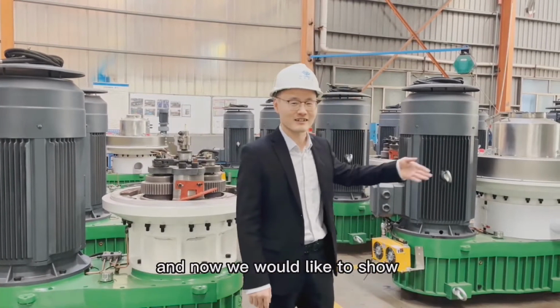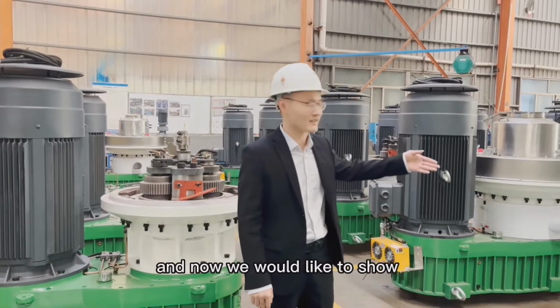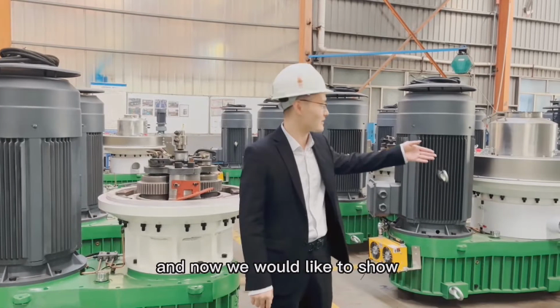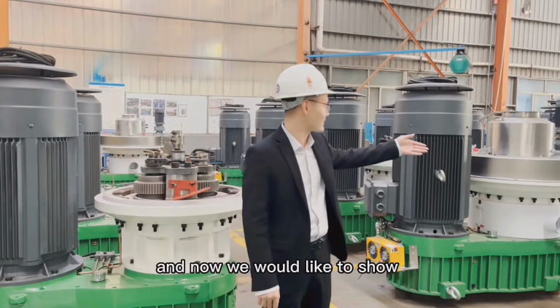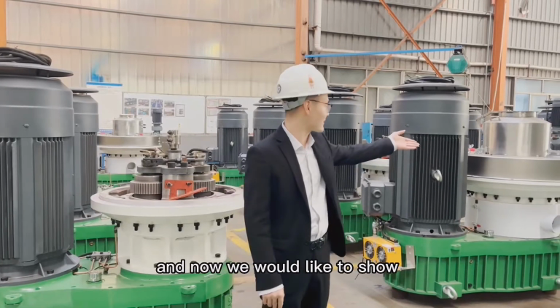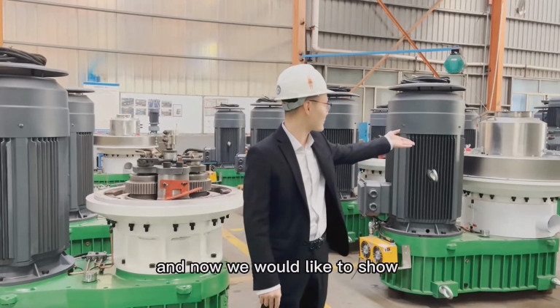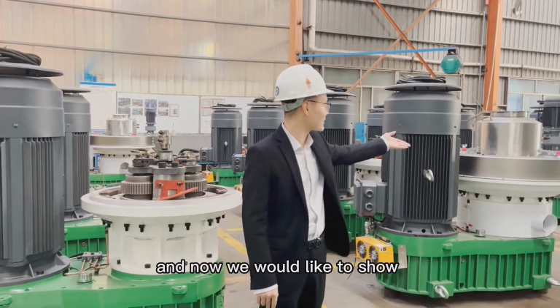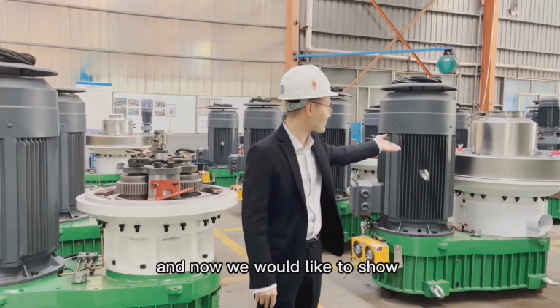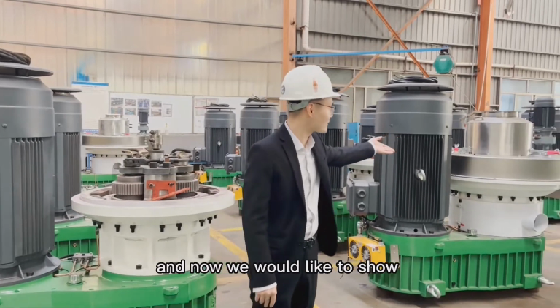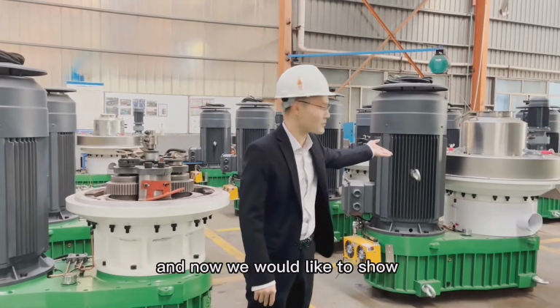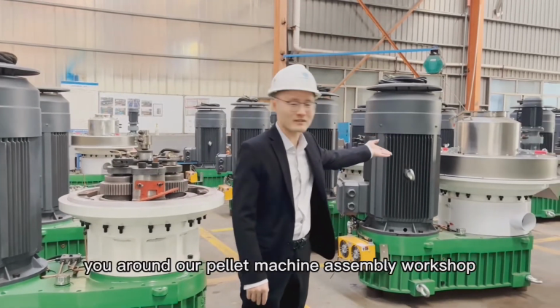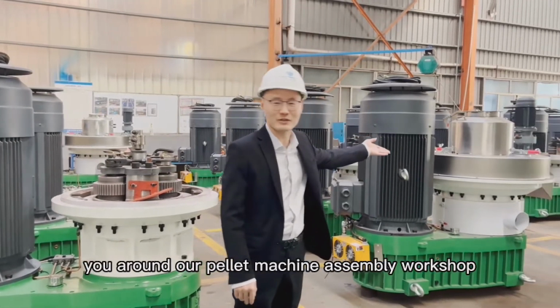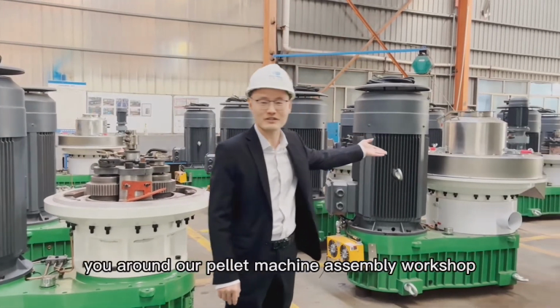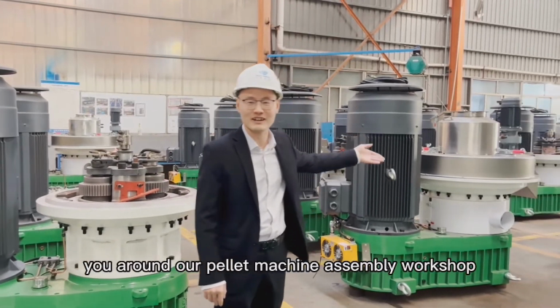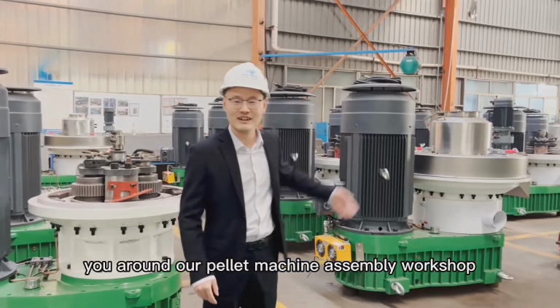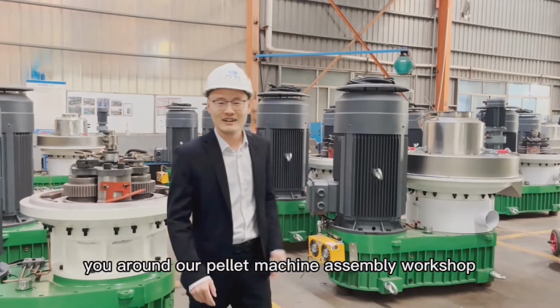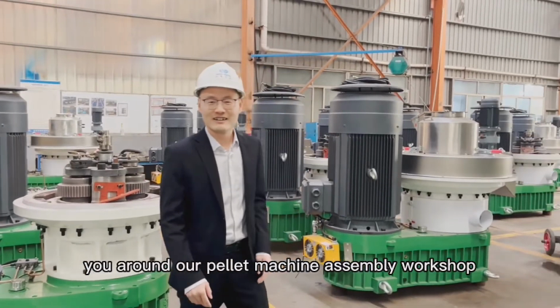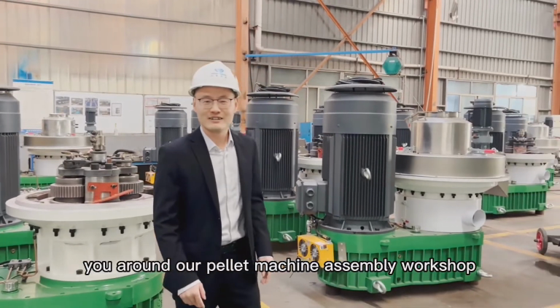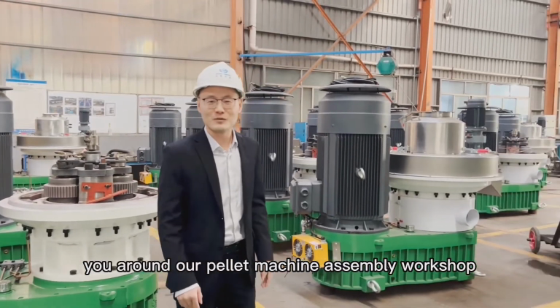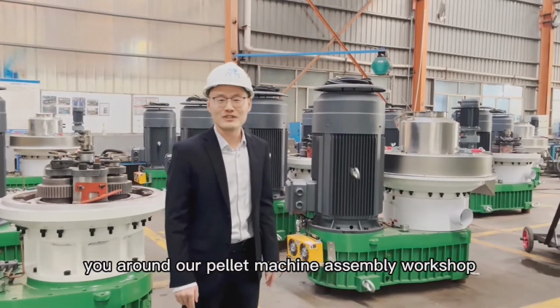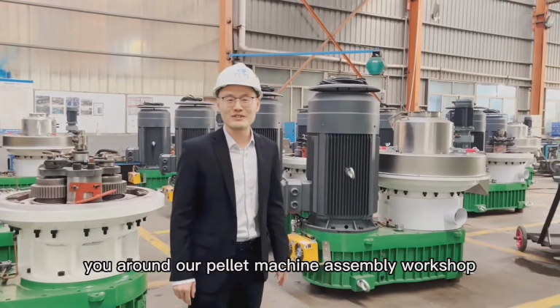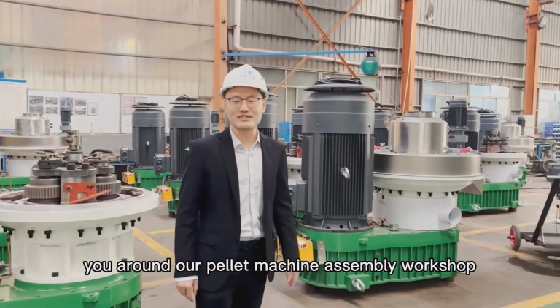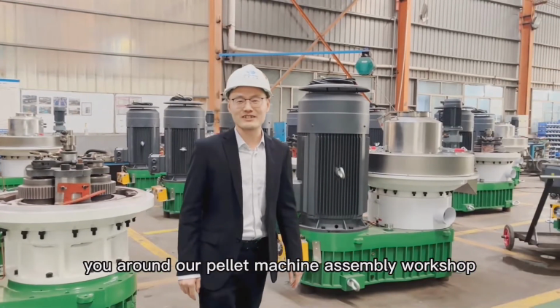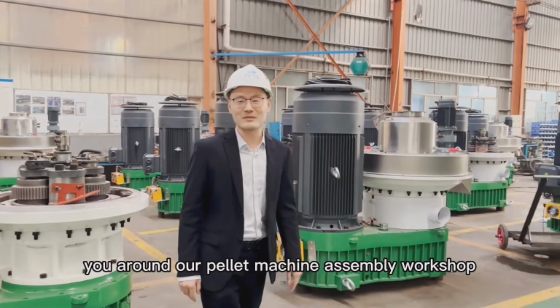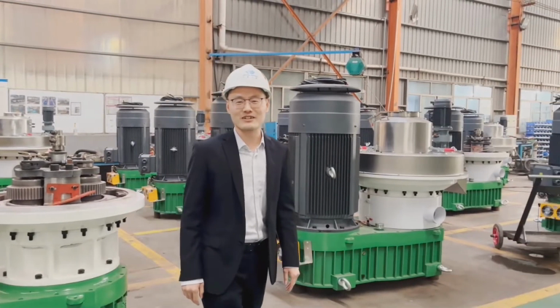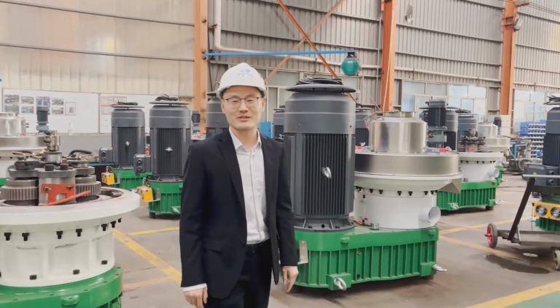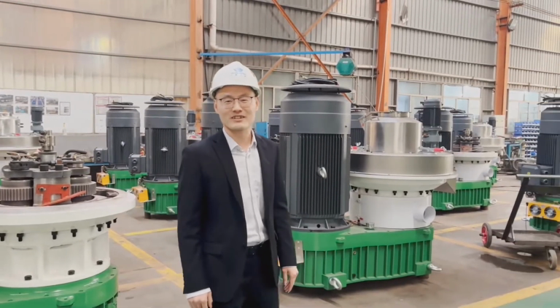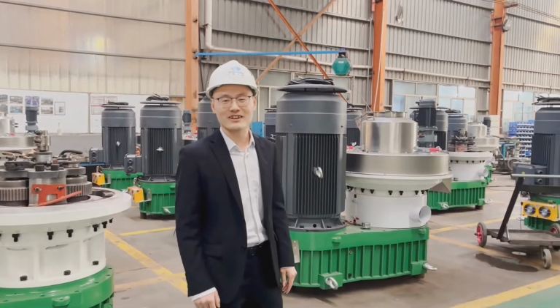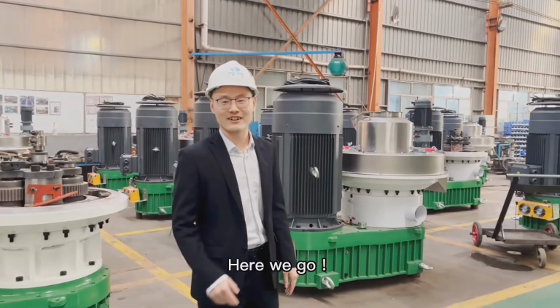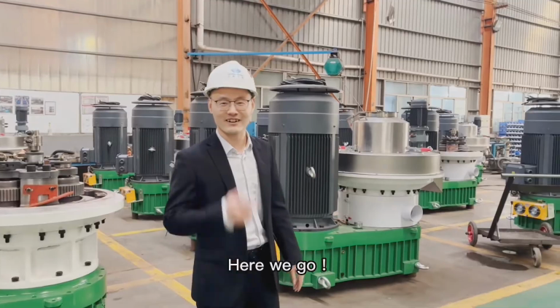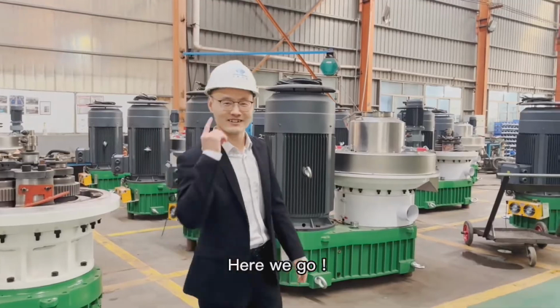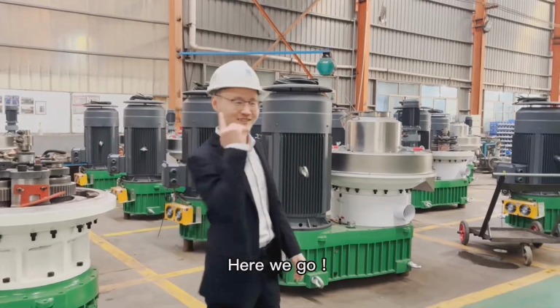And now, we would like to show you around our pallet machine assembly workshop. Here we go!